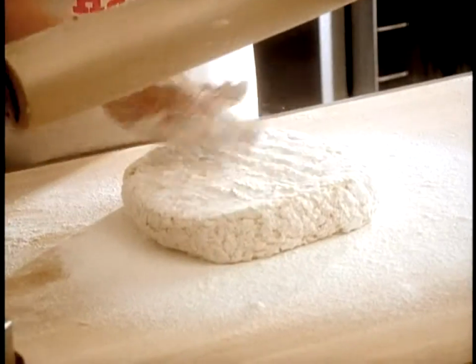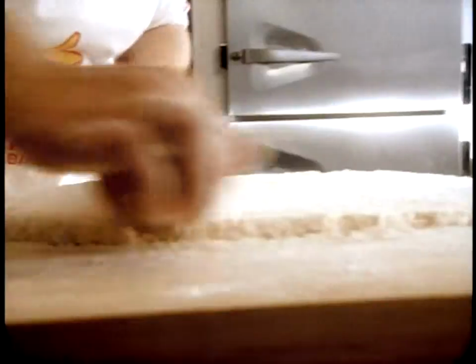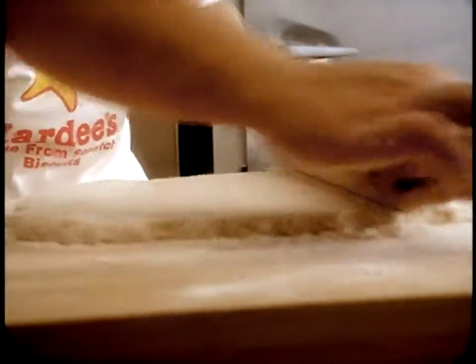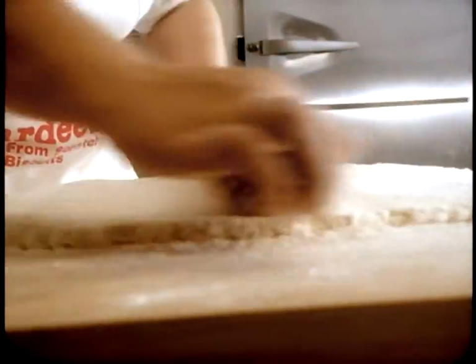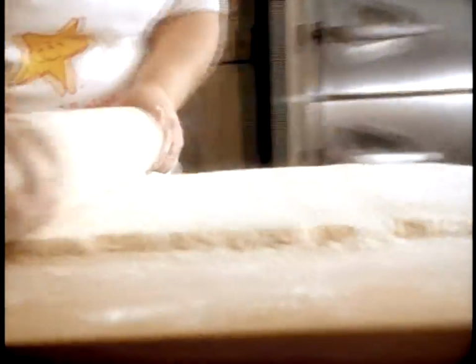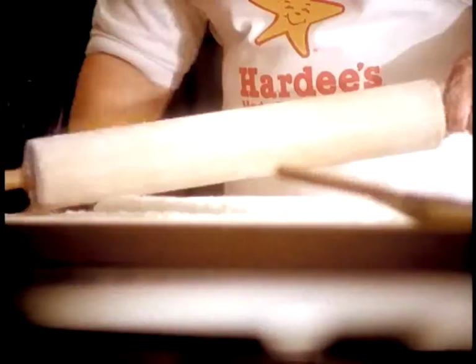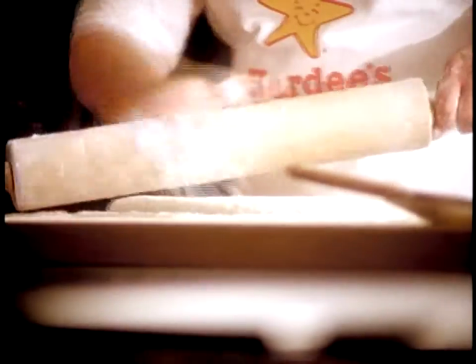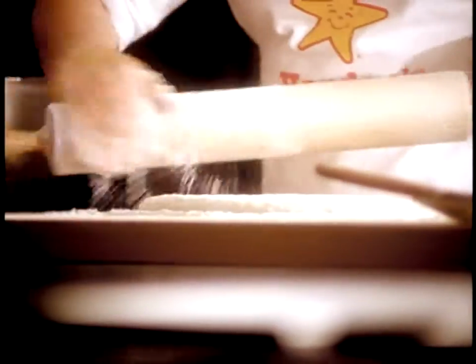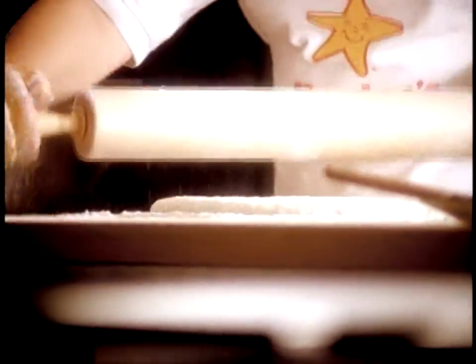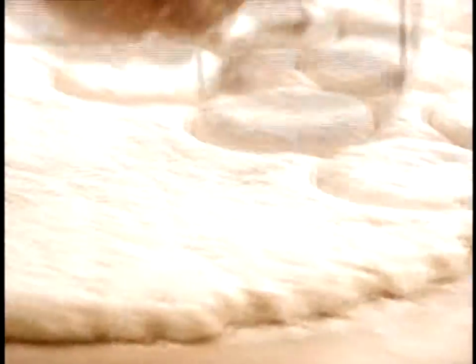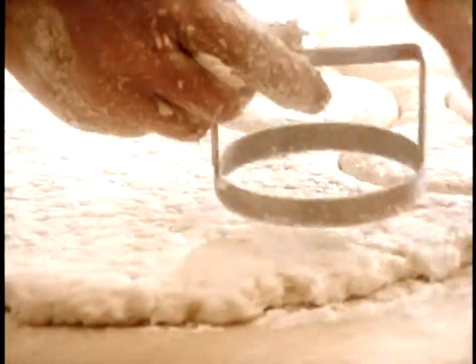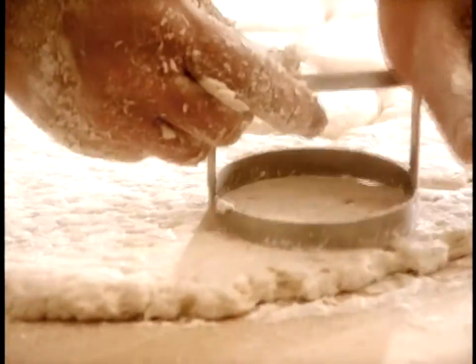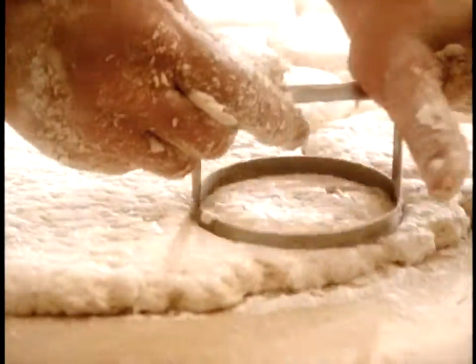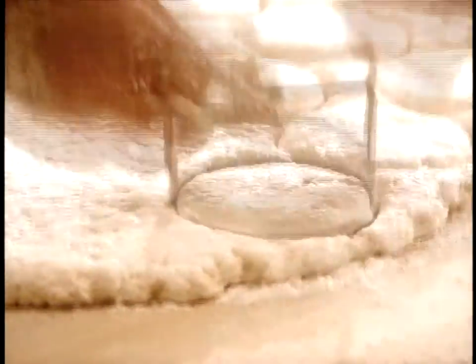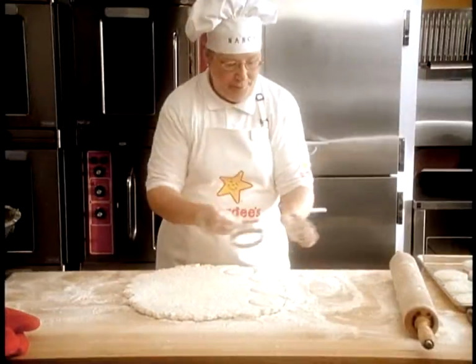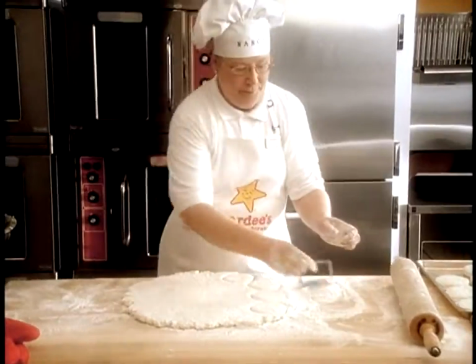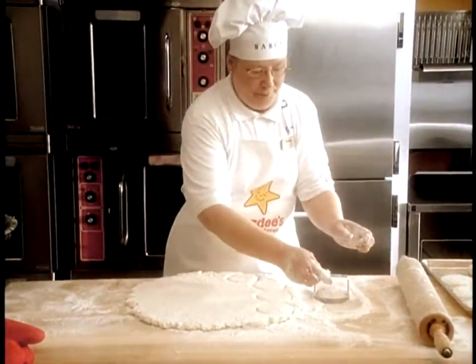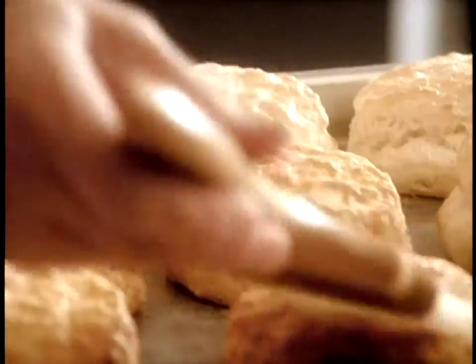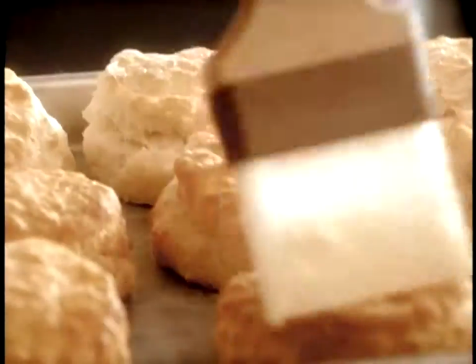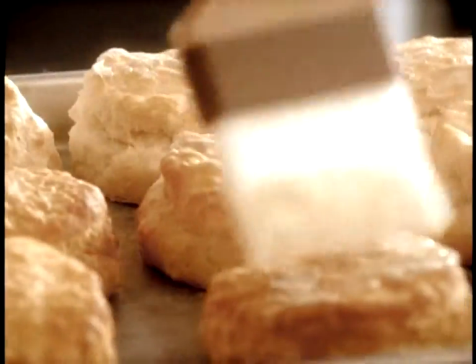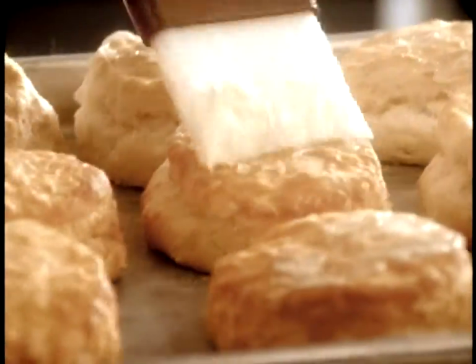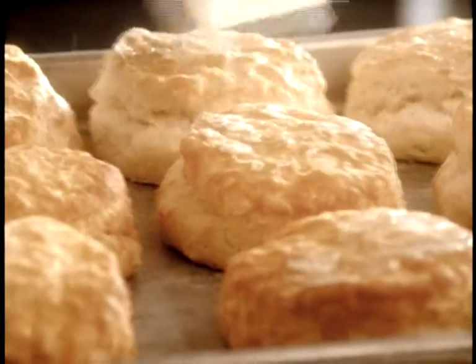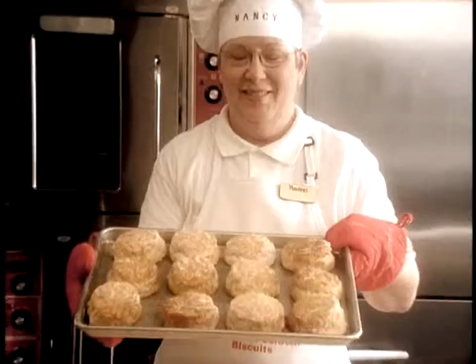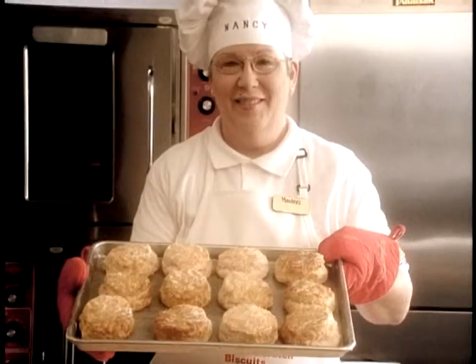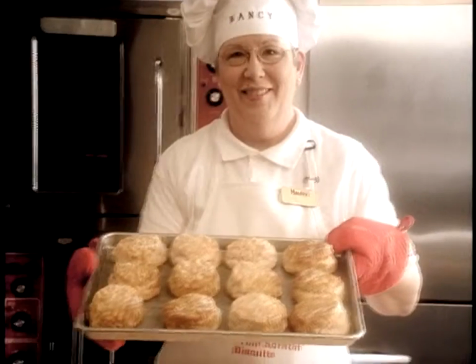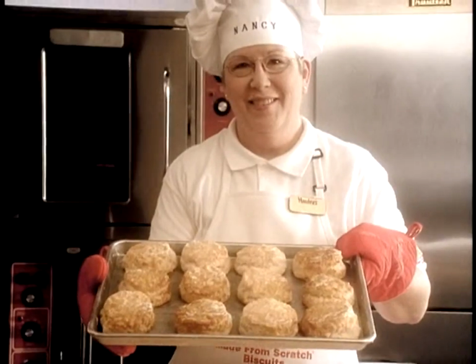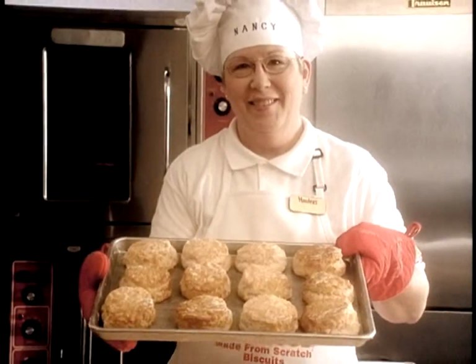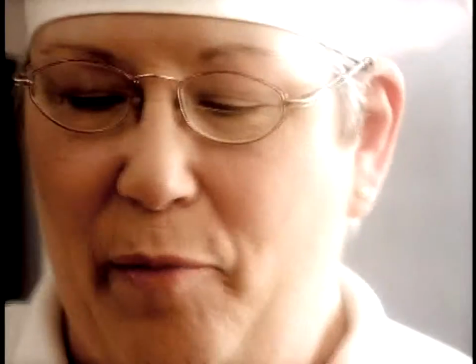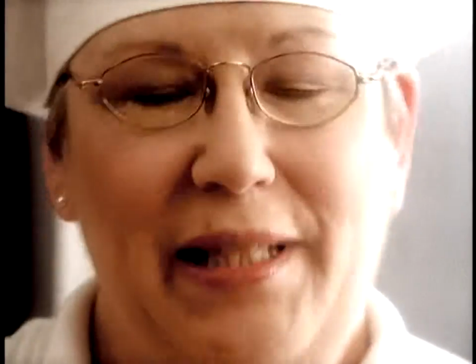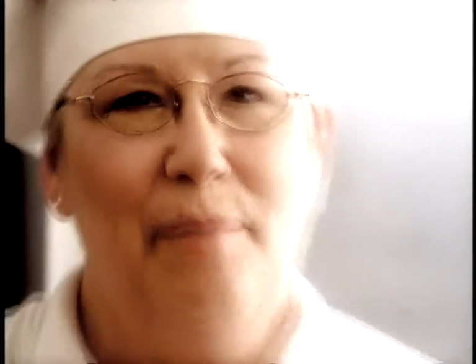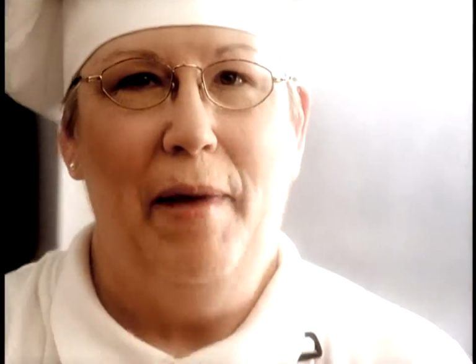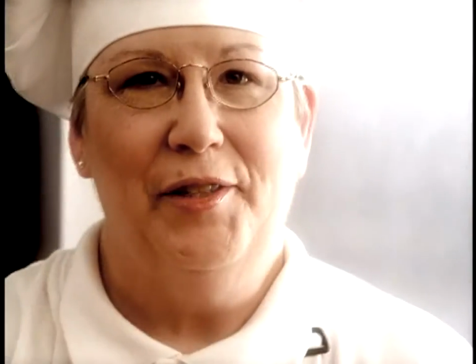We have had people come from 100 miles — some from Georgia, some from Chattanooga. Not that I'm bragging. I am a biscuit master.